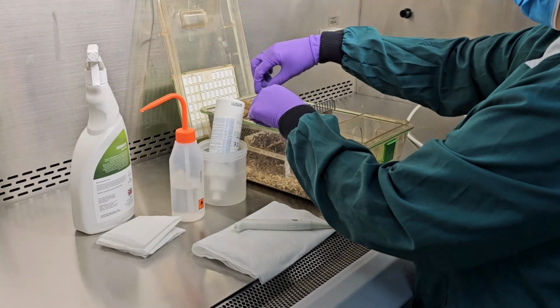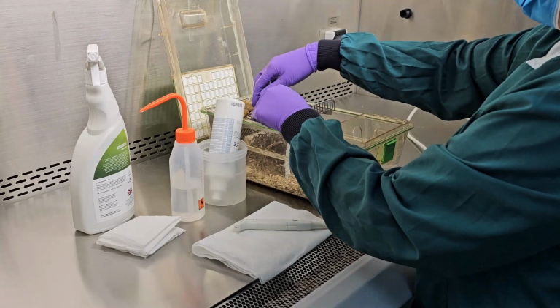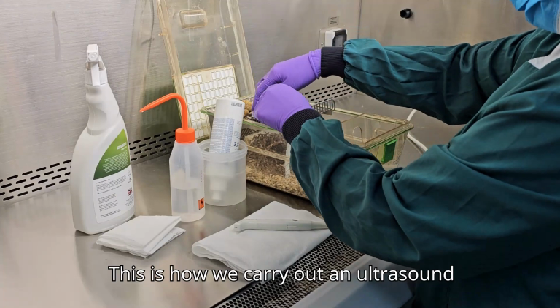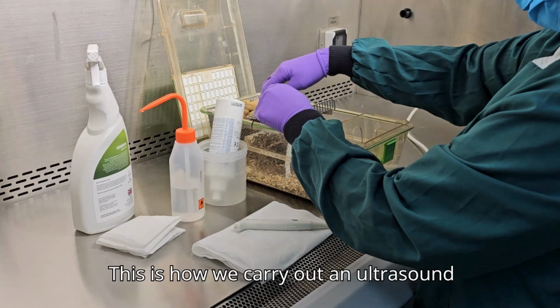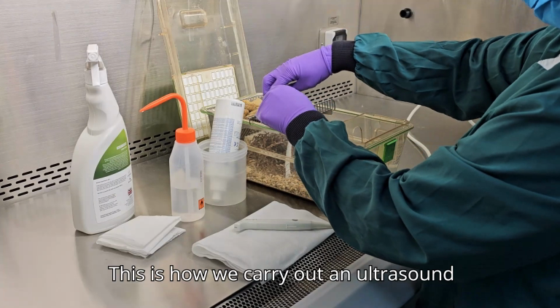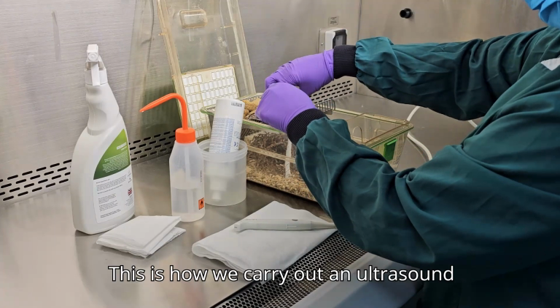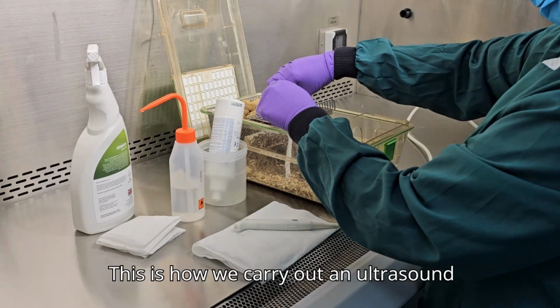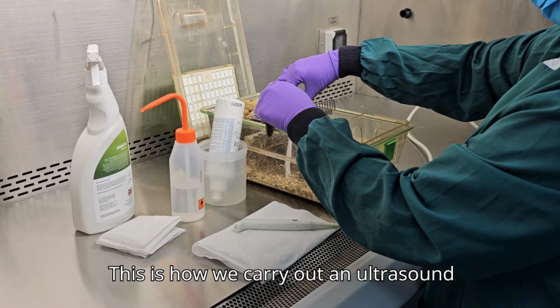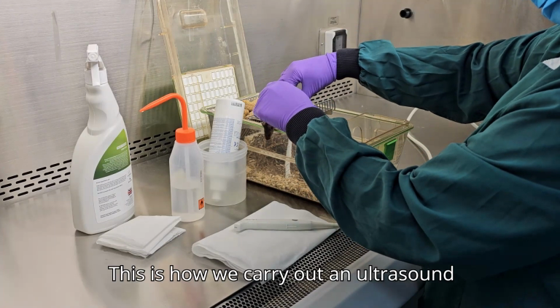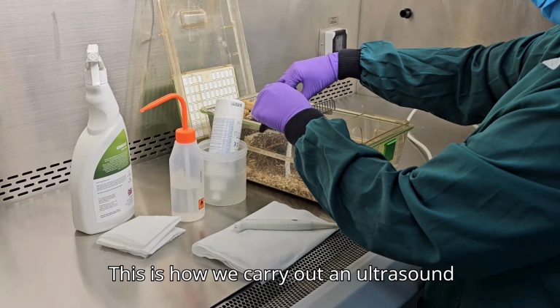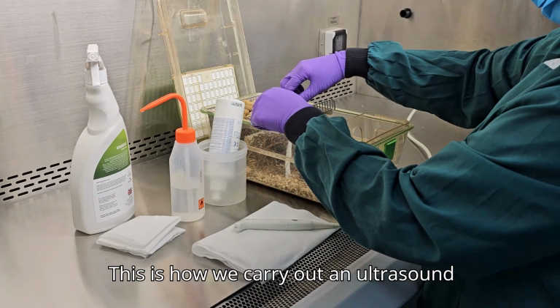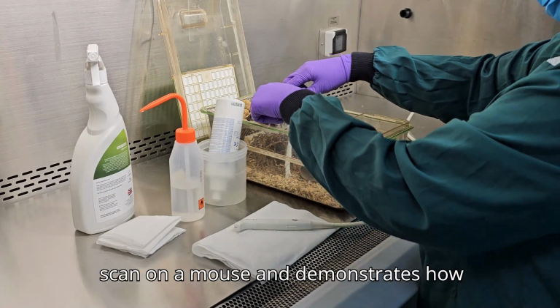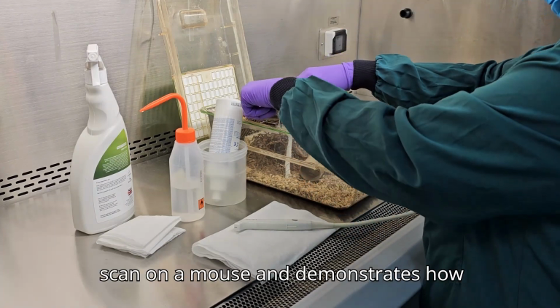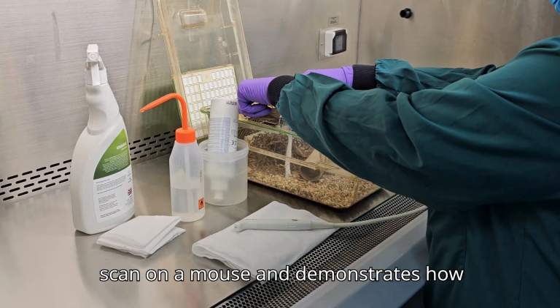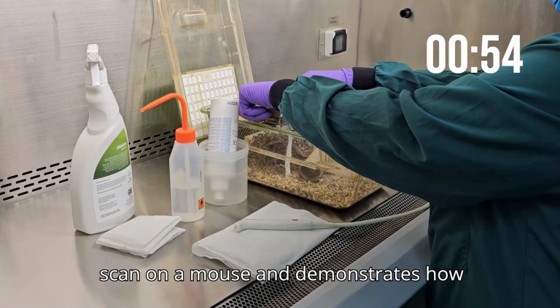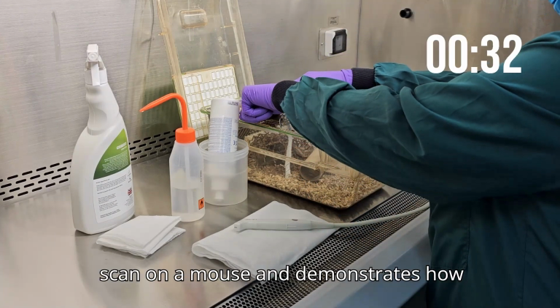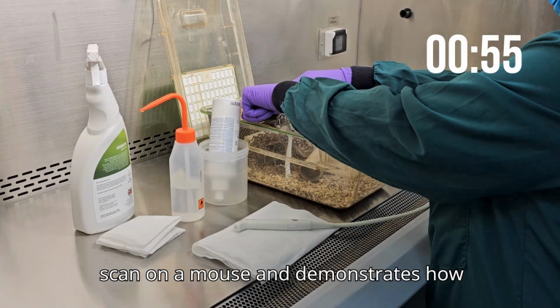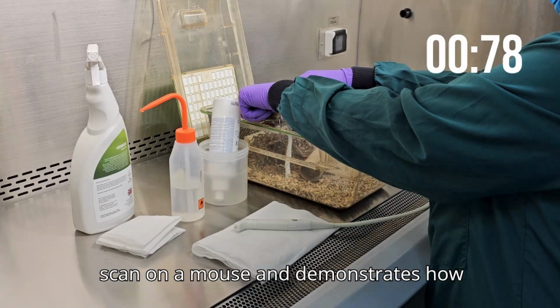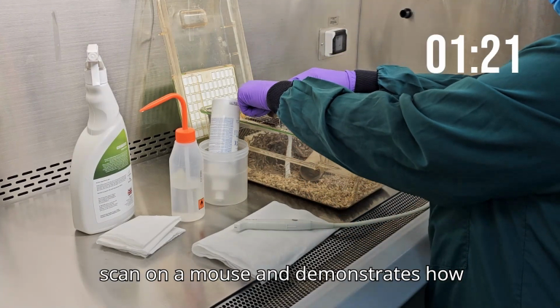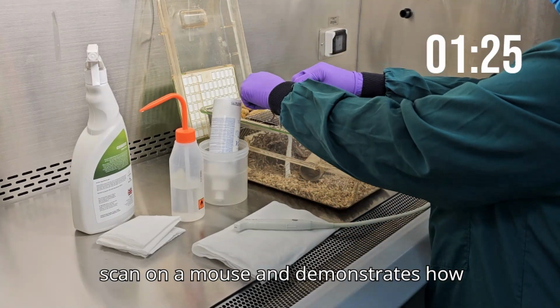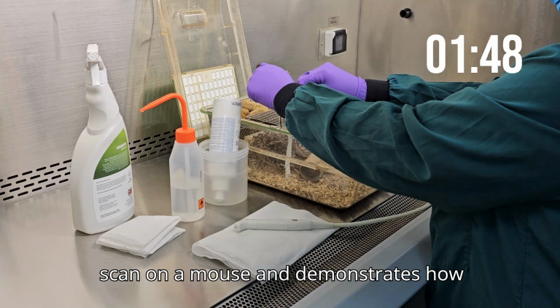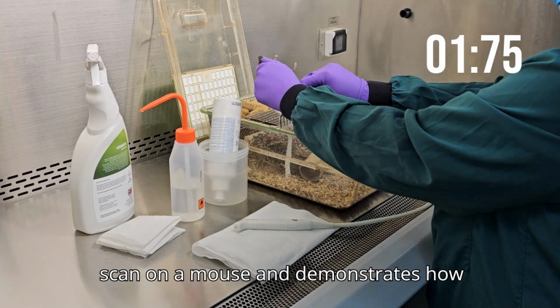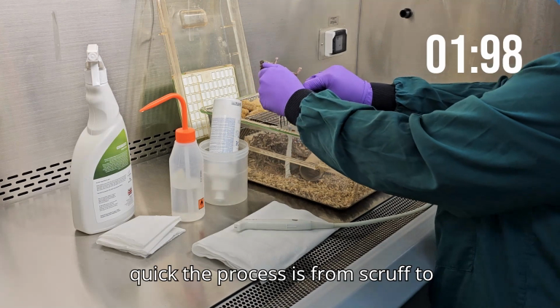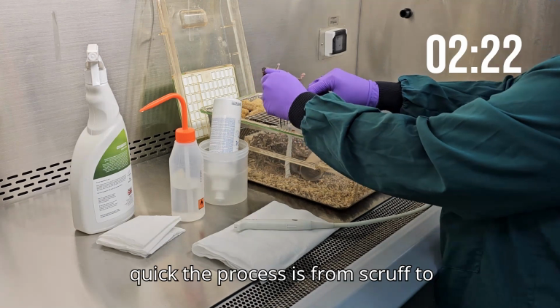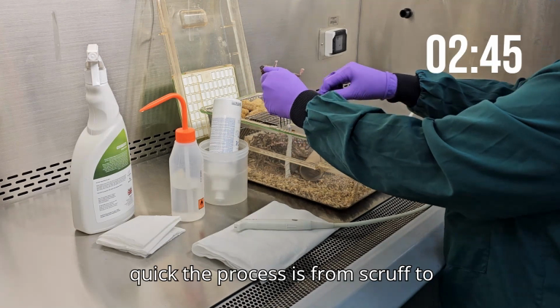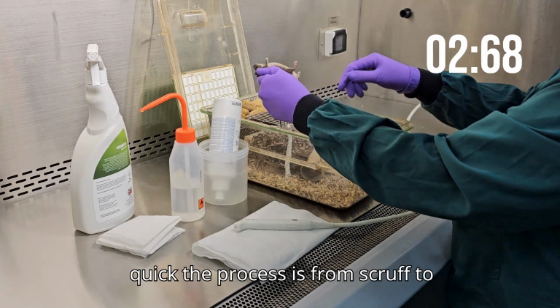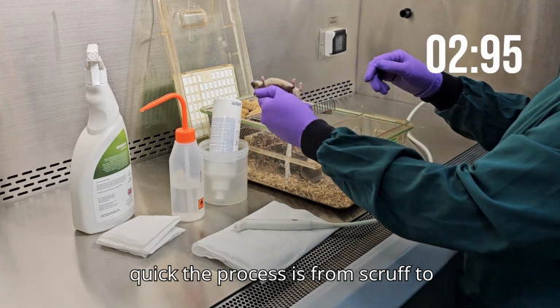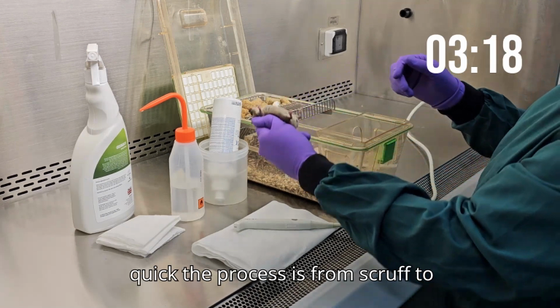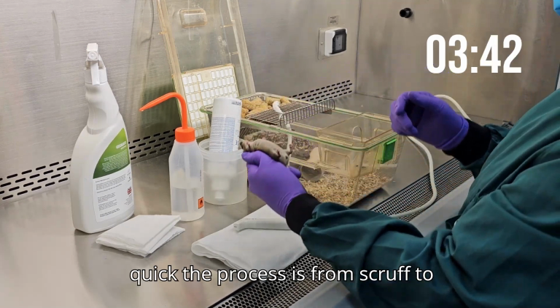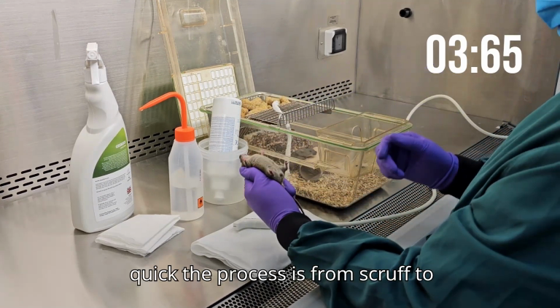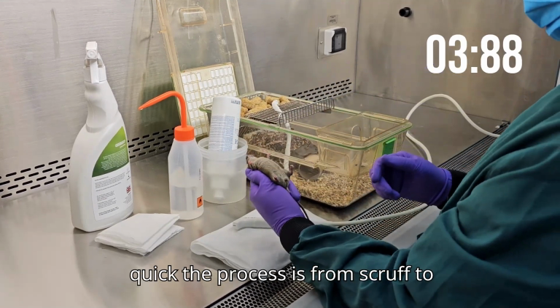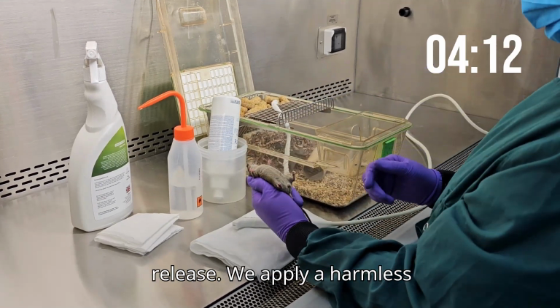This is how we carry out an ultrasound scan on a mouse and demonstrates how quick the process is from scruff to release.